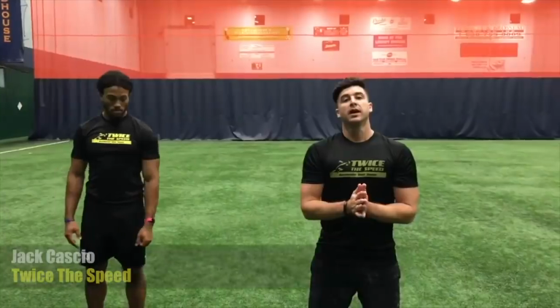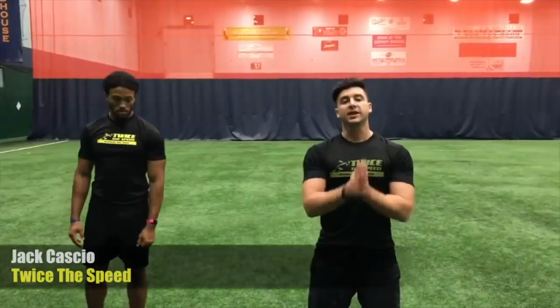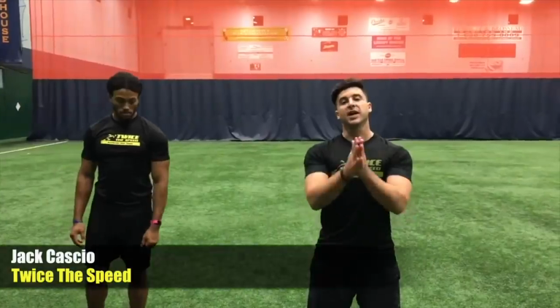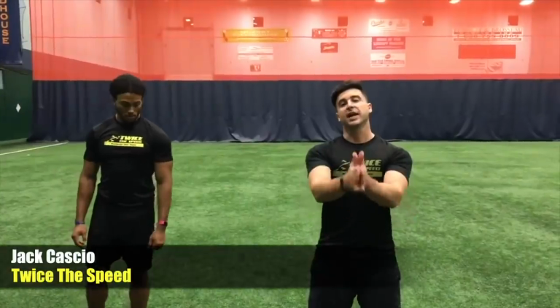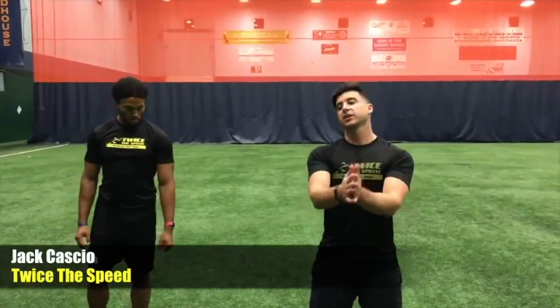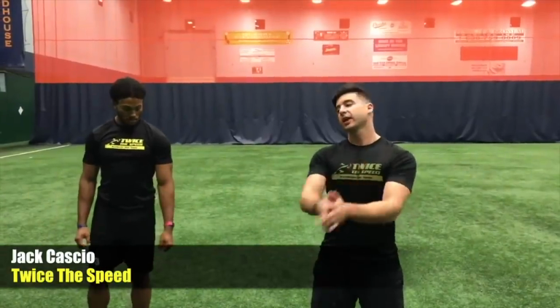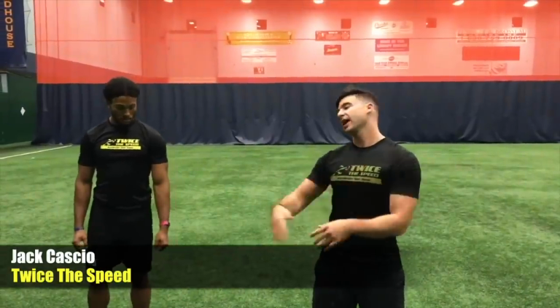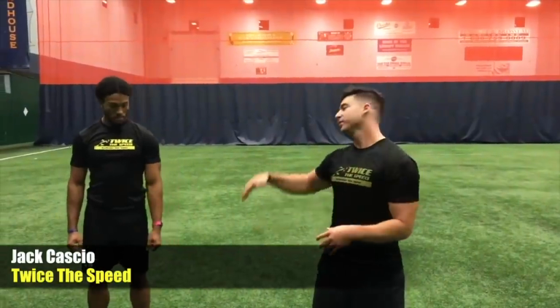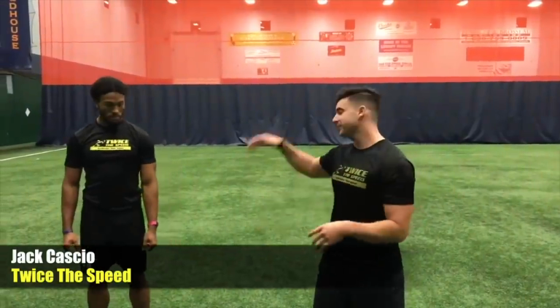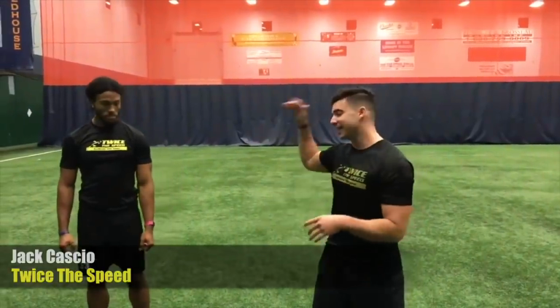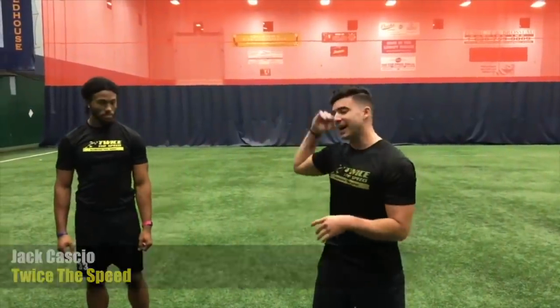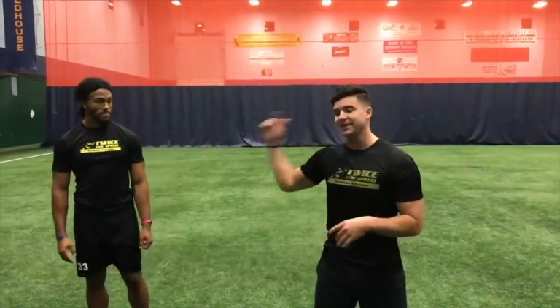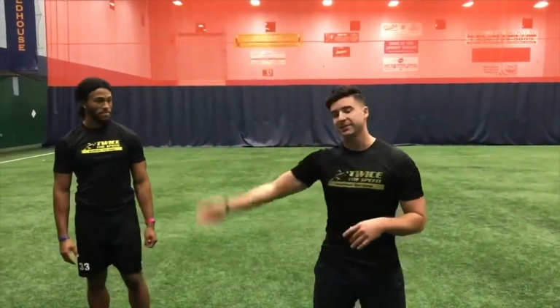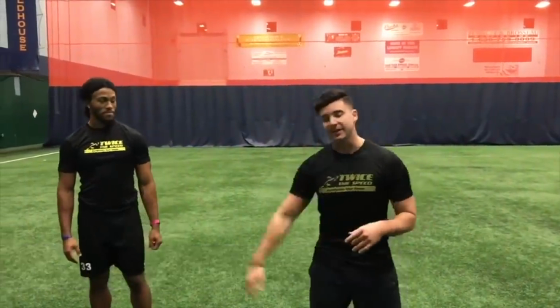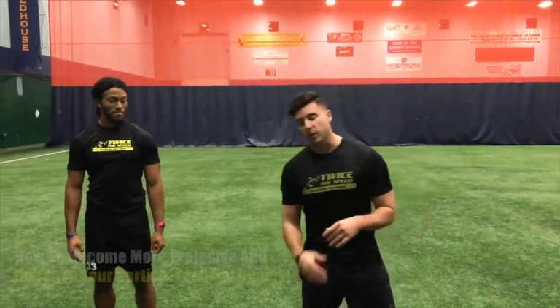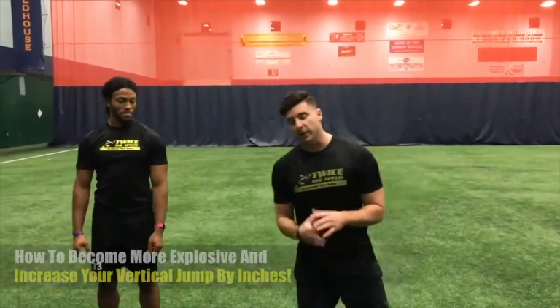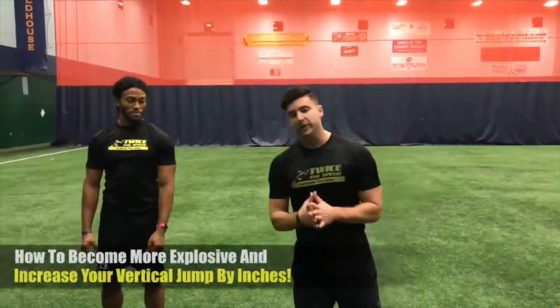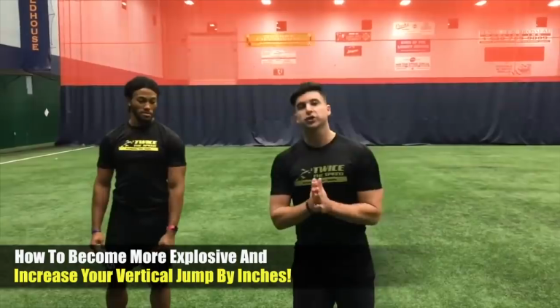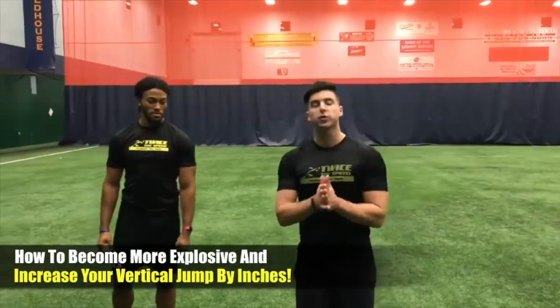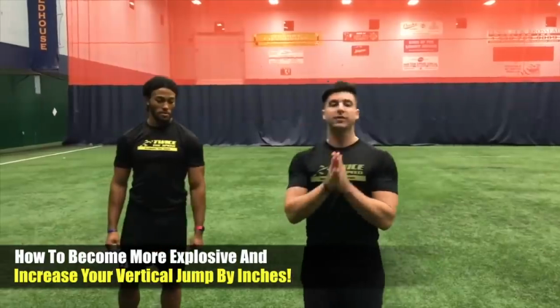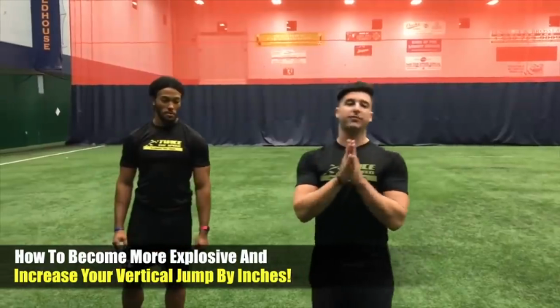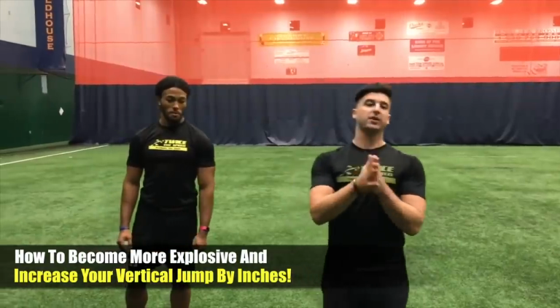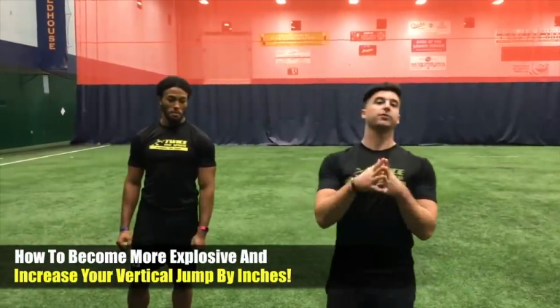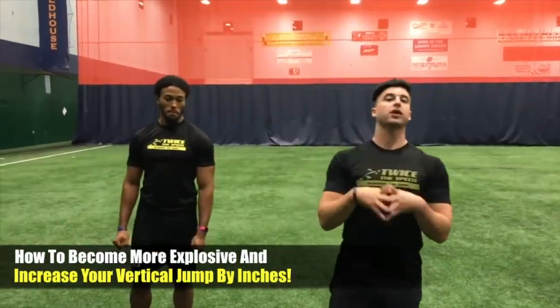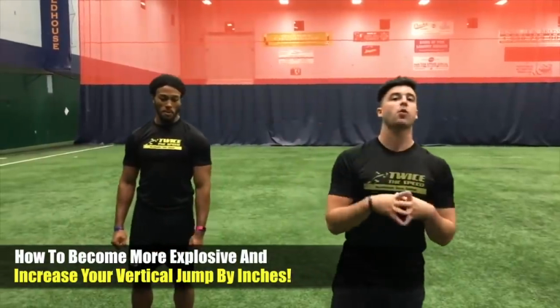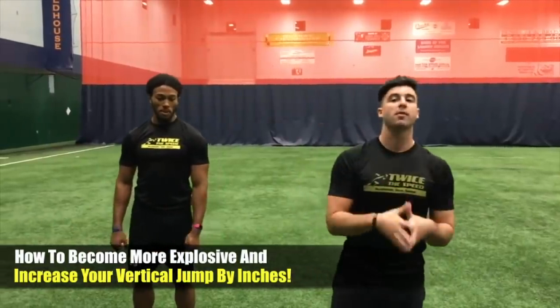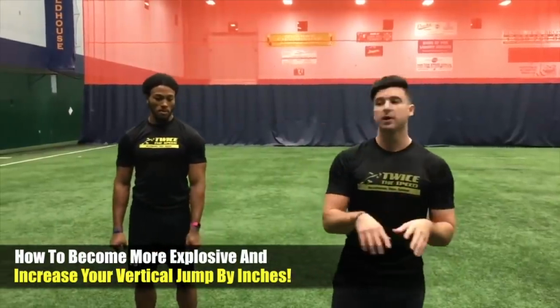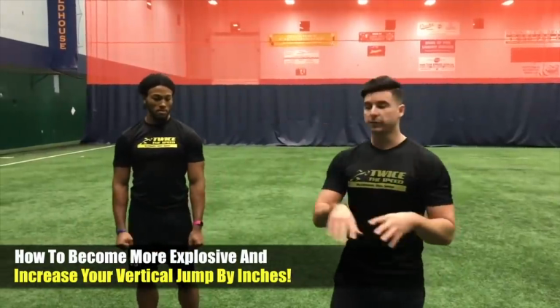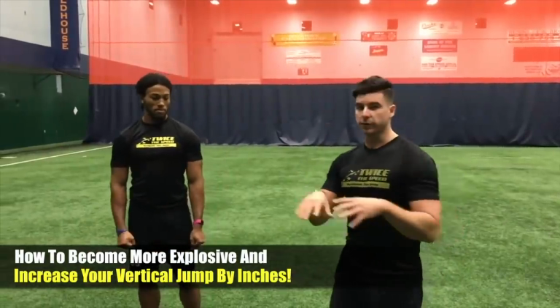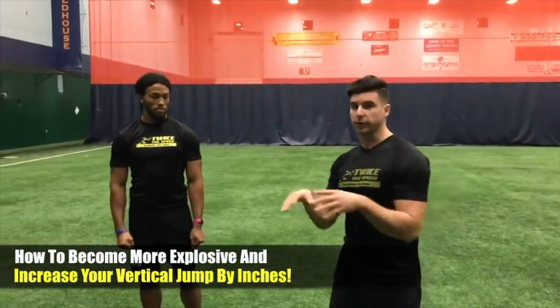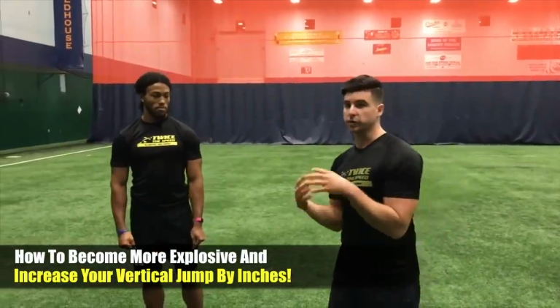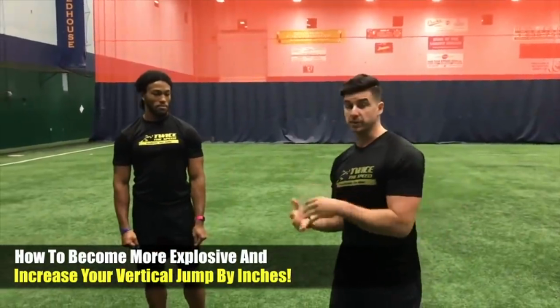Hey guys, Jack Cassier here. I am with my guy Devante. We're gonna show you the fight-or-flight warm-up for a vertical jump.